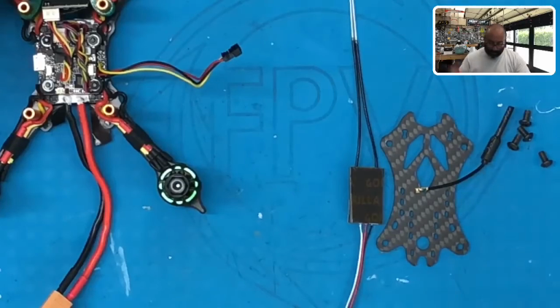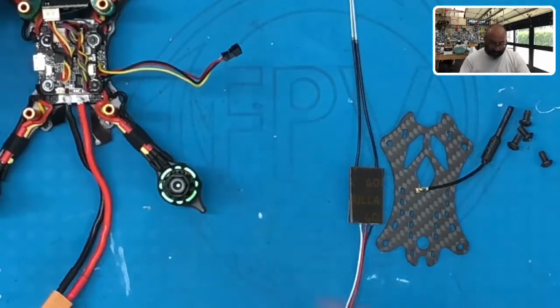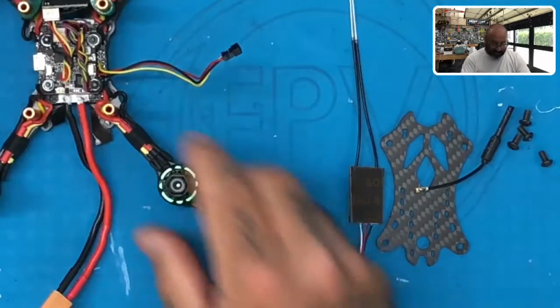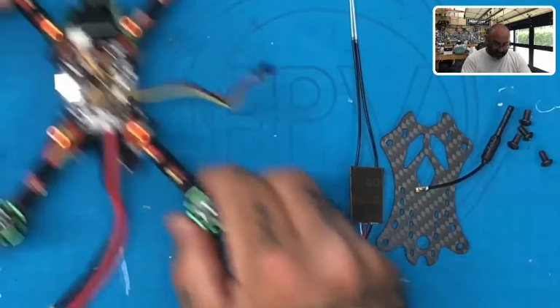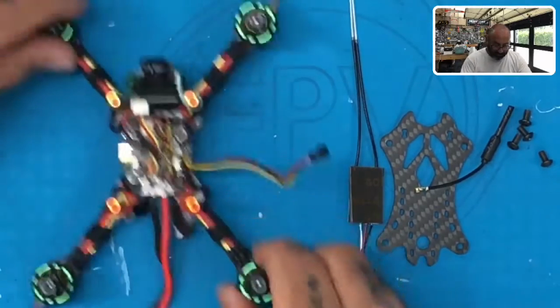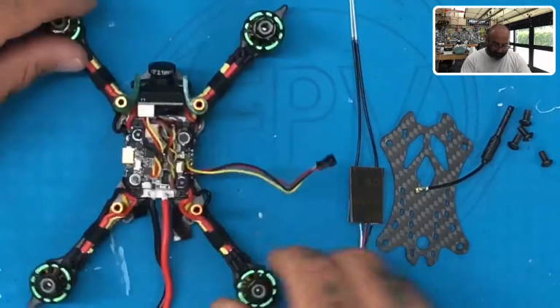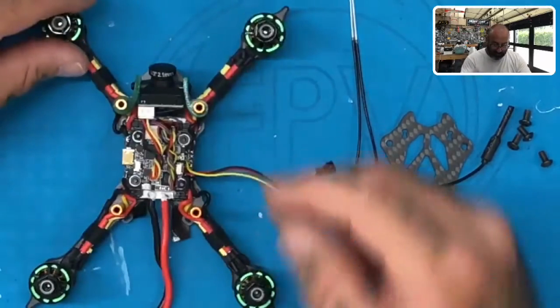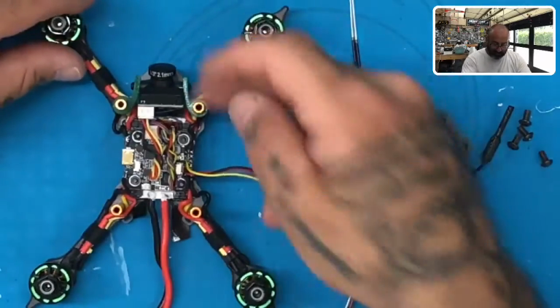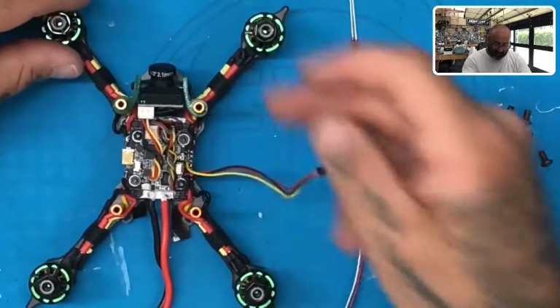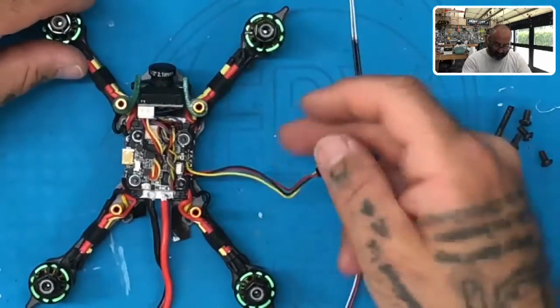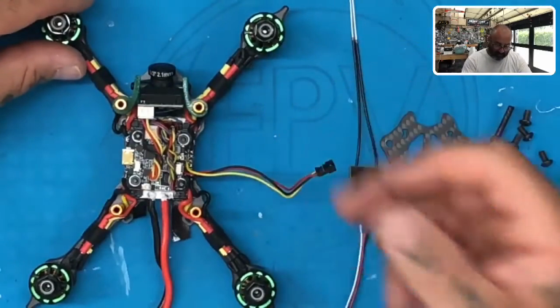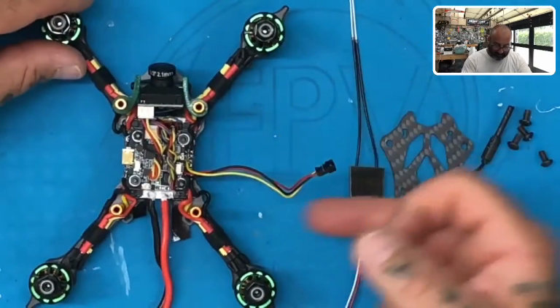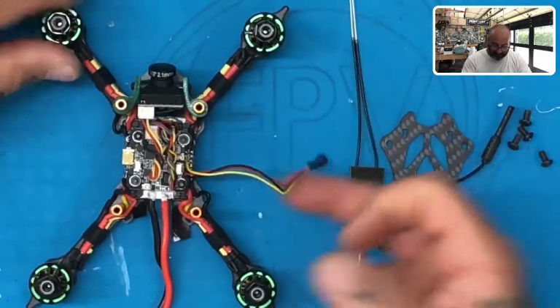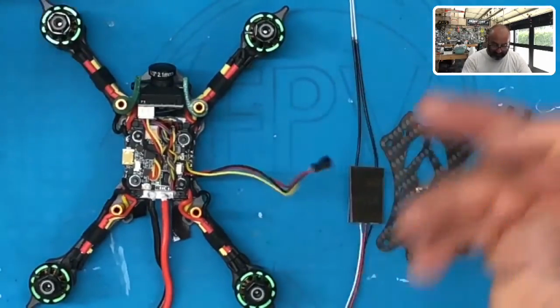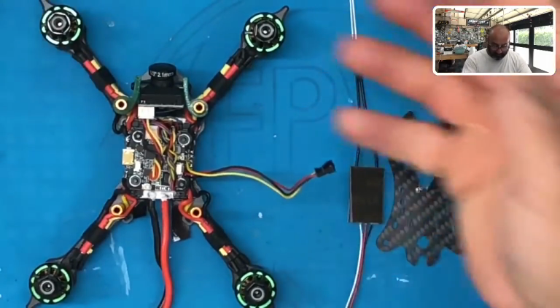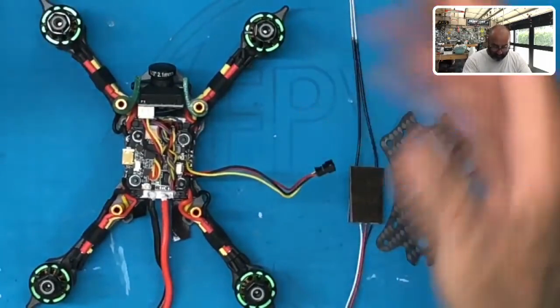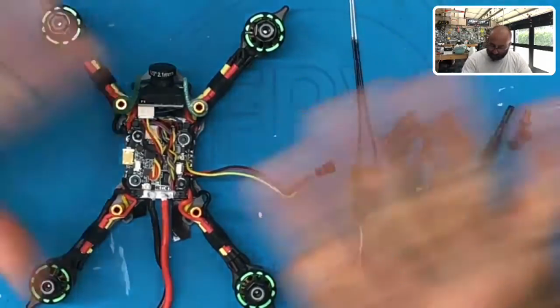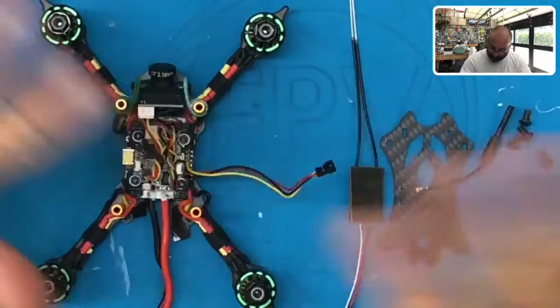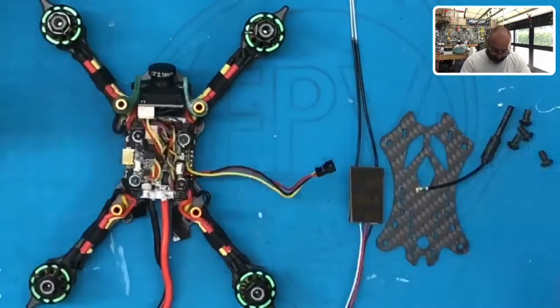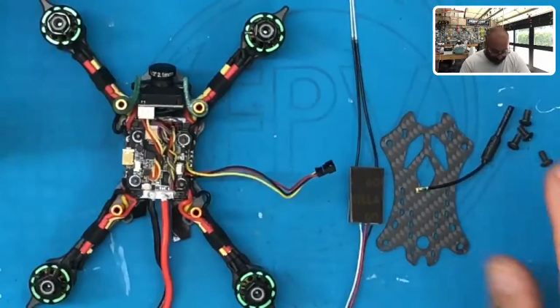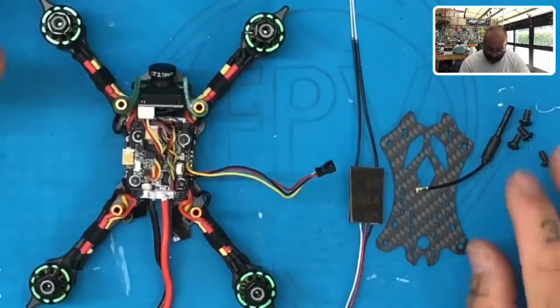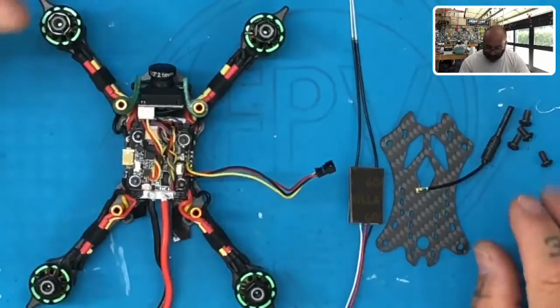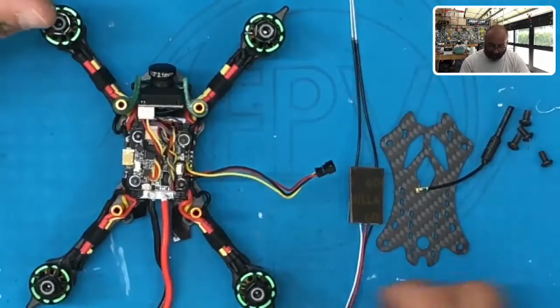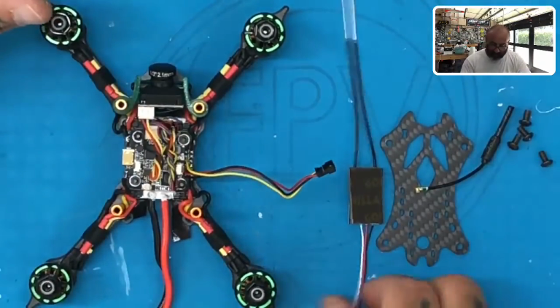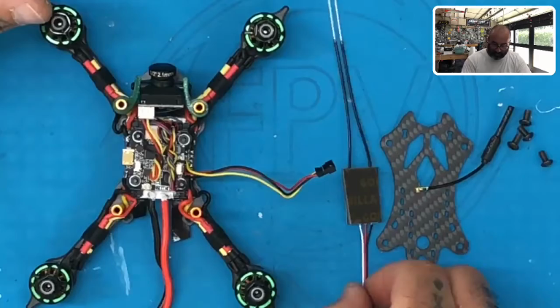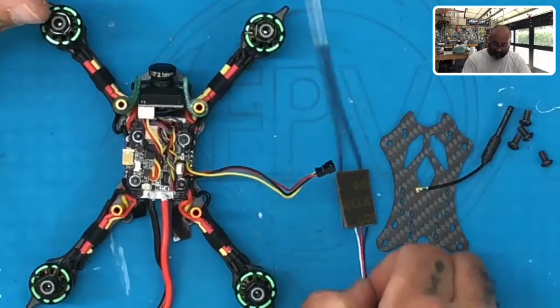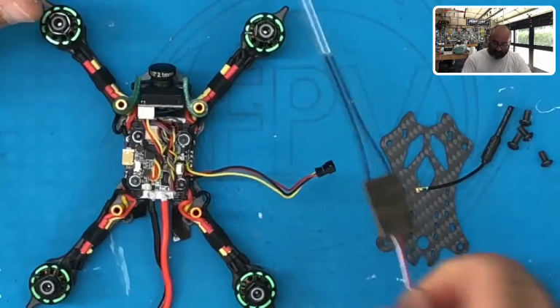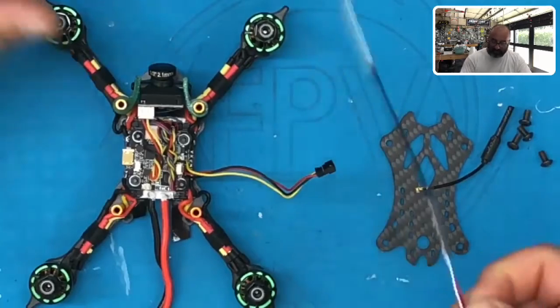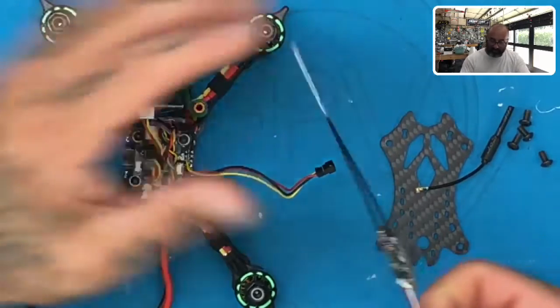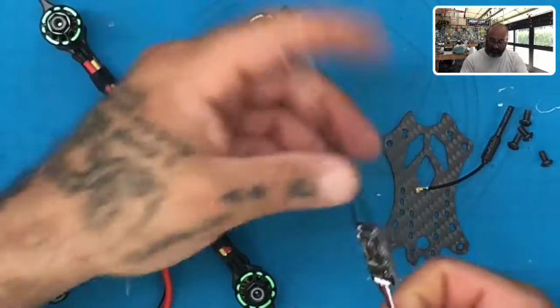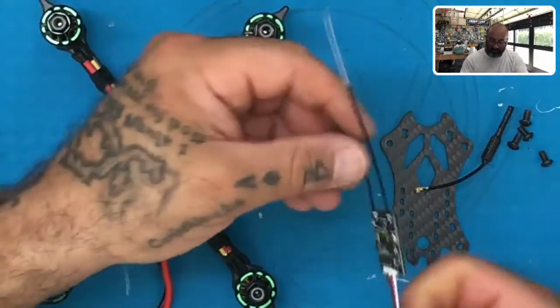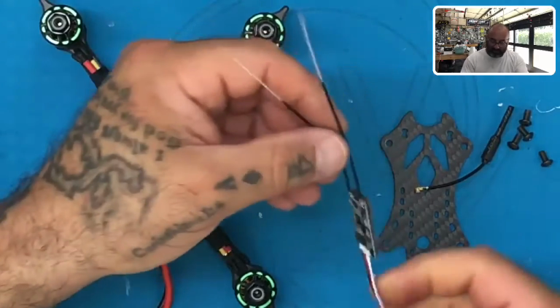Okay guys, now that we've attached the camera, the VTX, the flight controller, and the motors, we're almost done. Here's what we're going to do next.